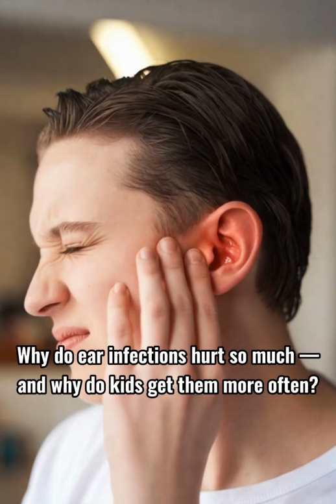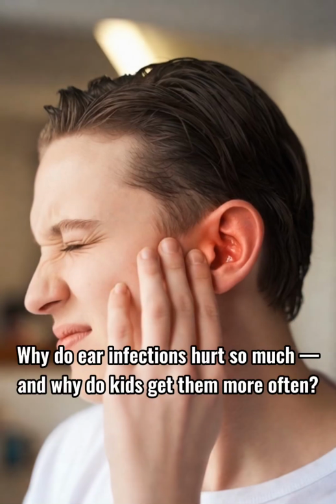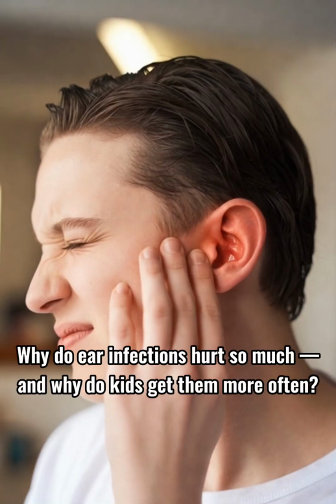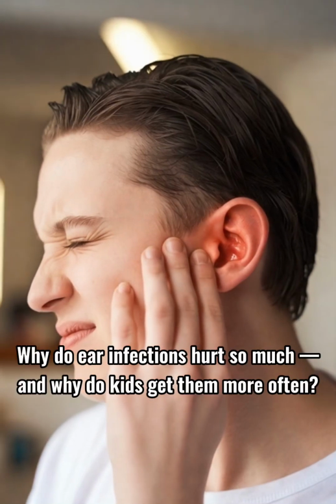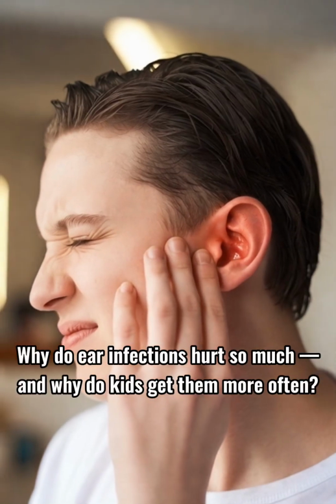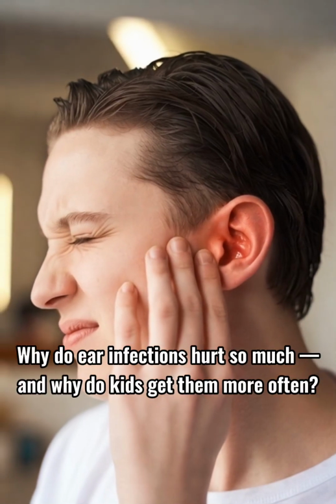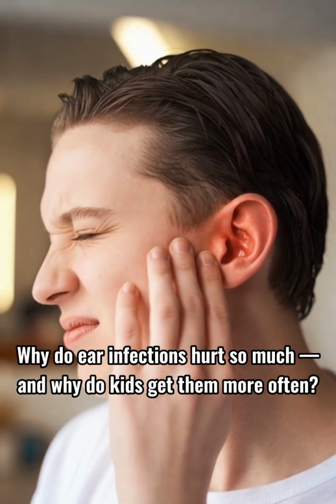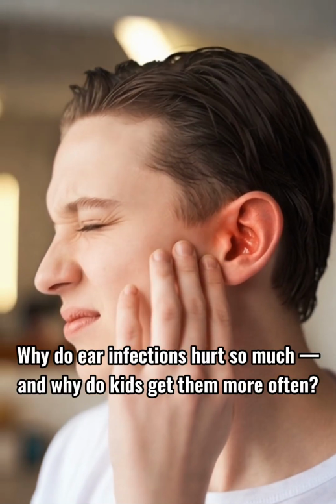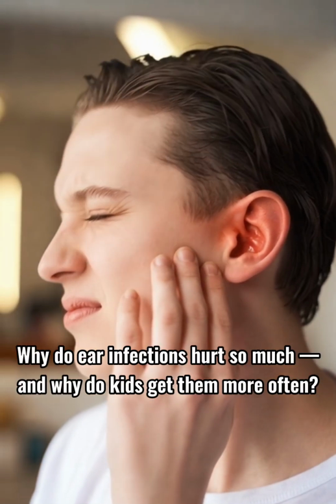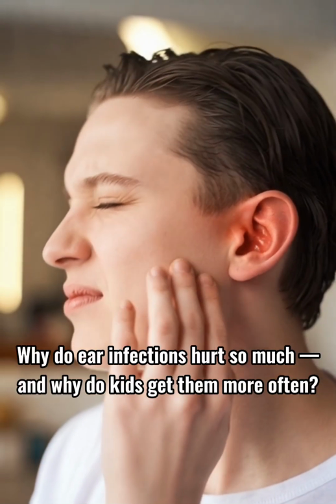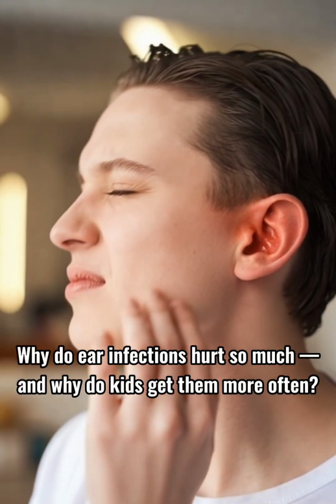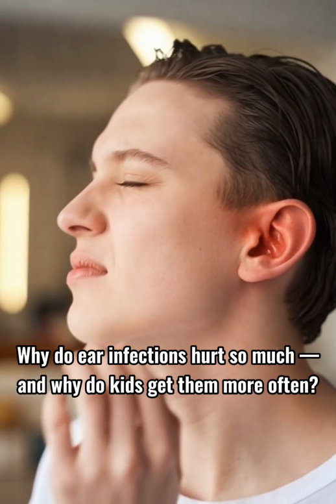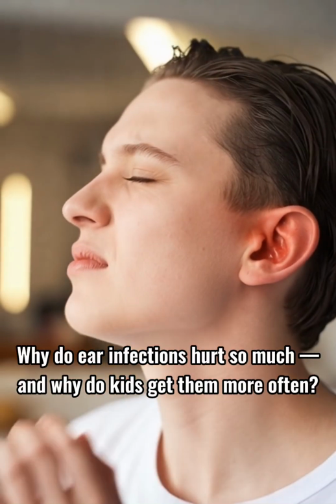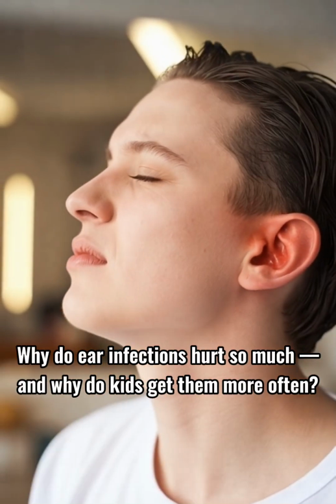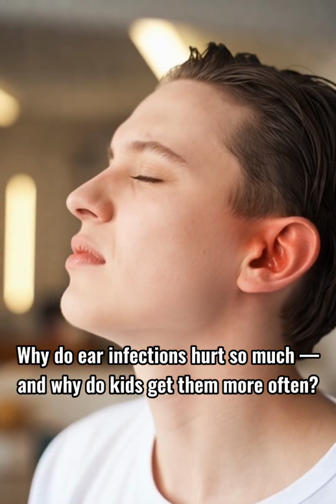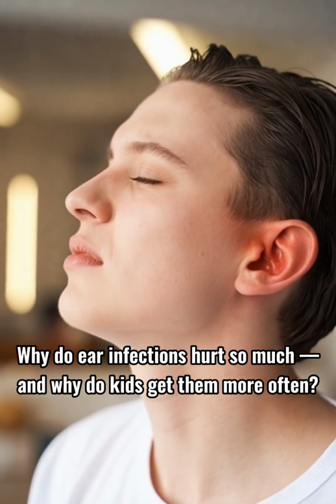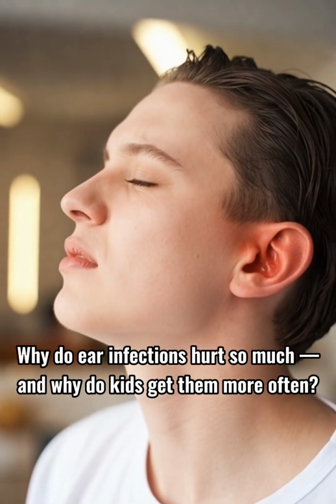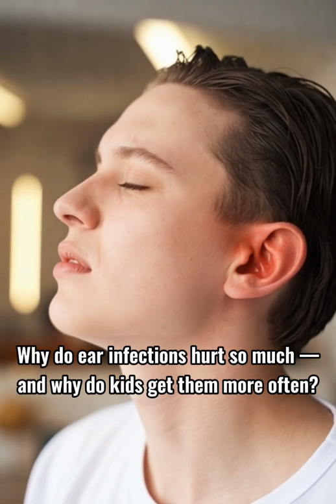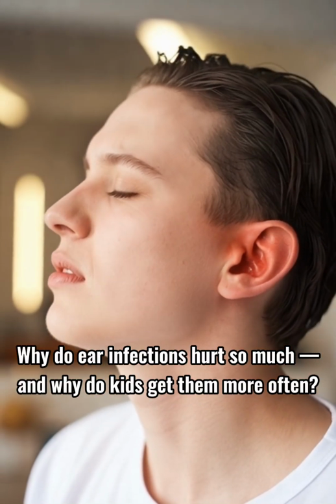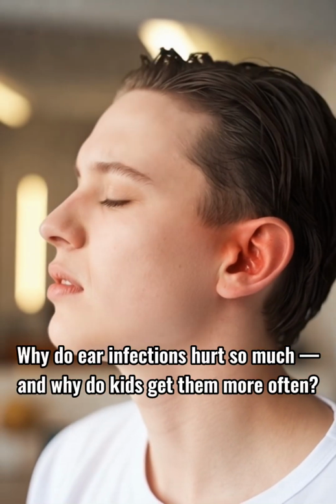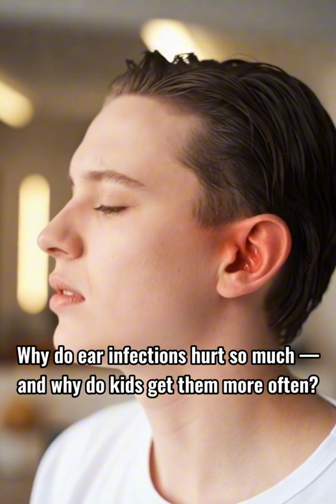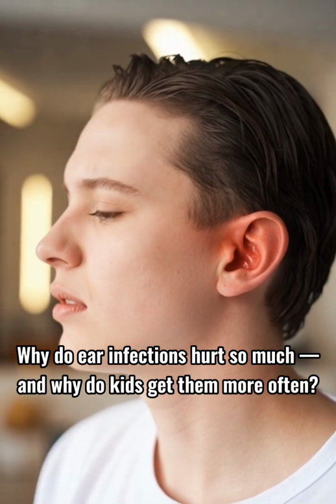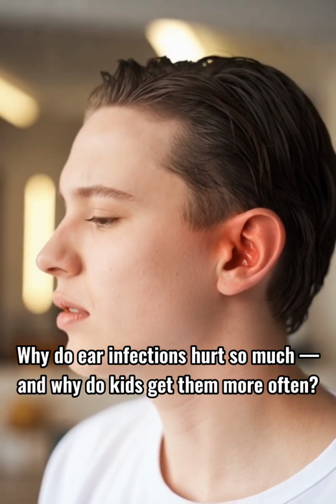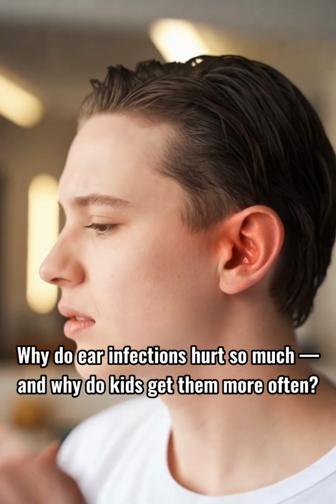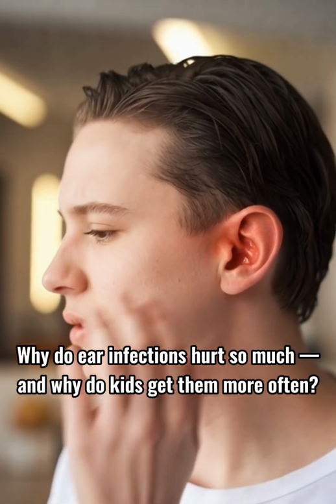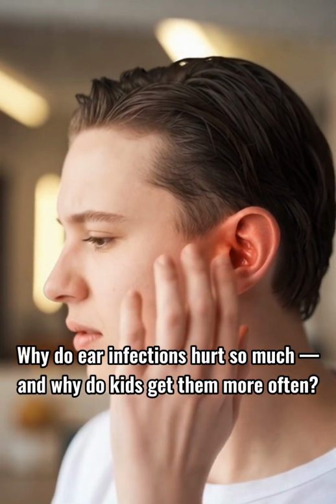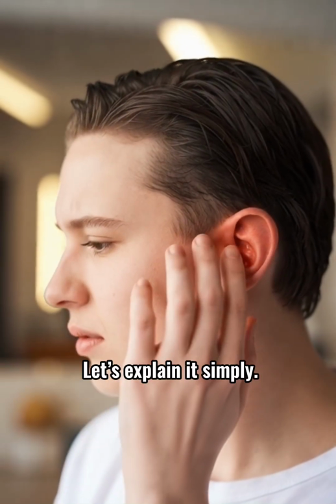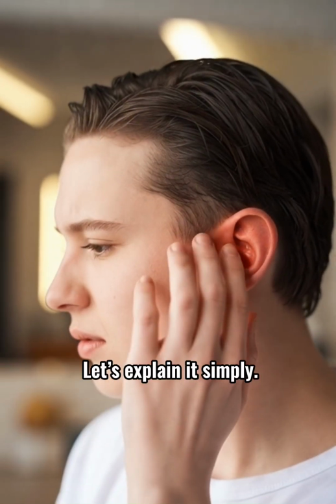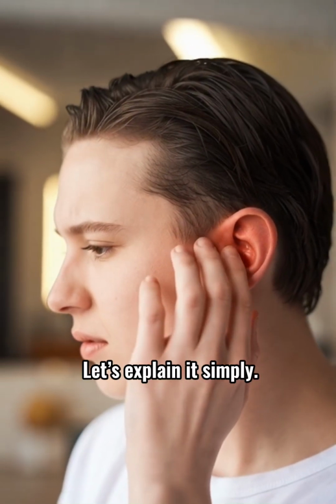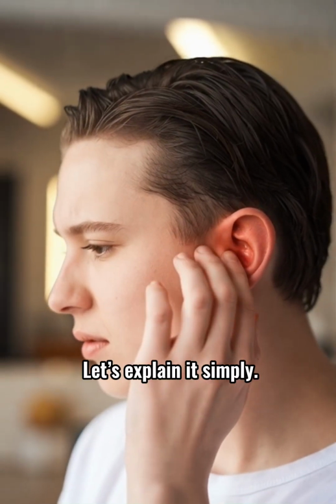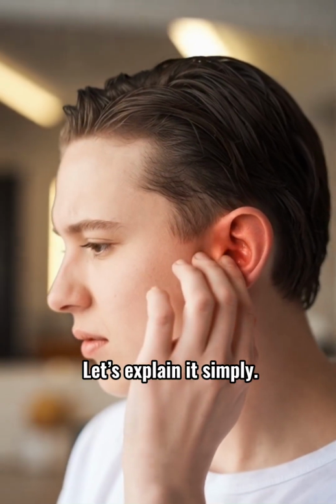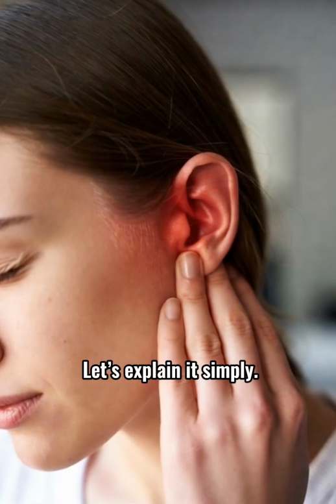Why do ear infections hurt so much? And why do kids get them more often? Let's explain it simply.